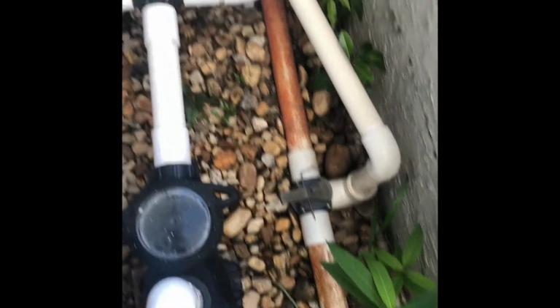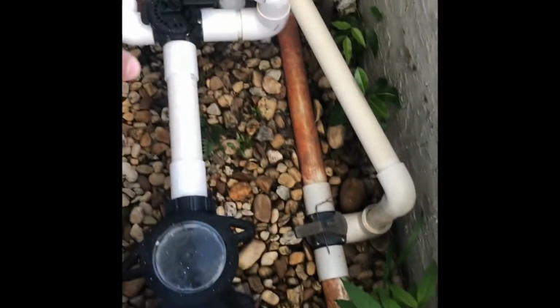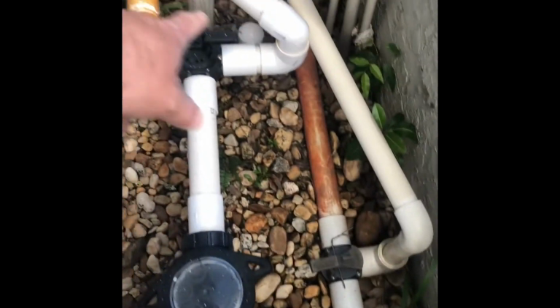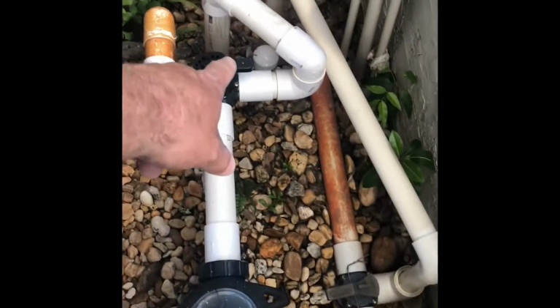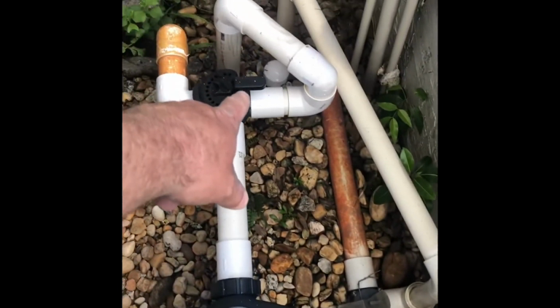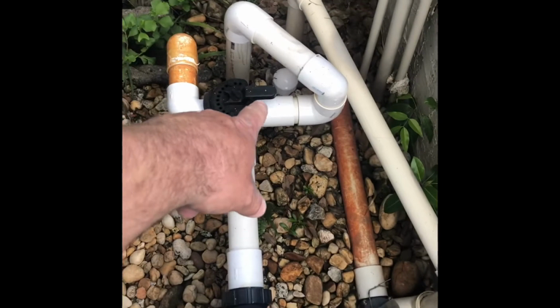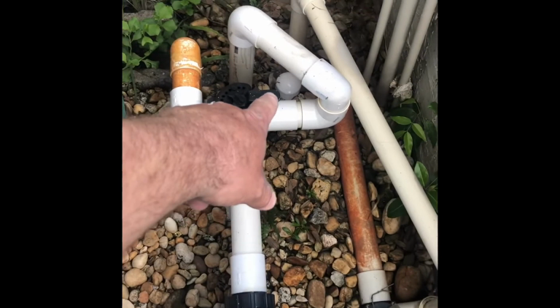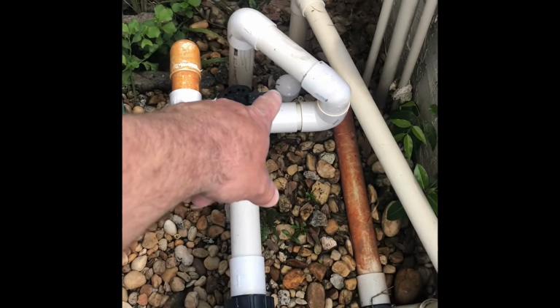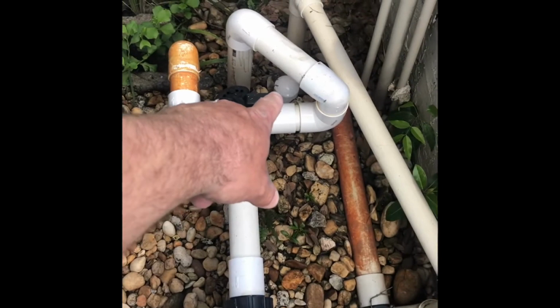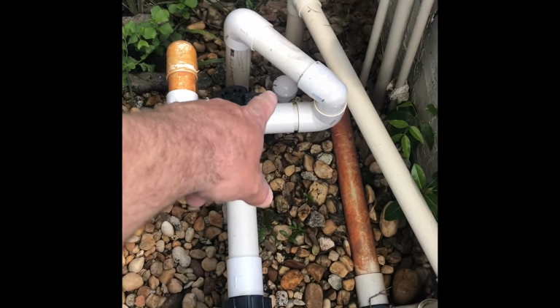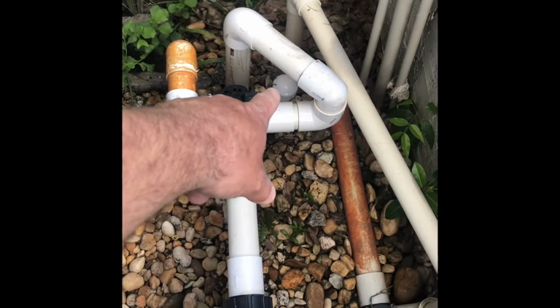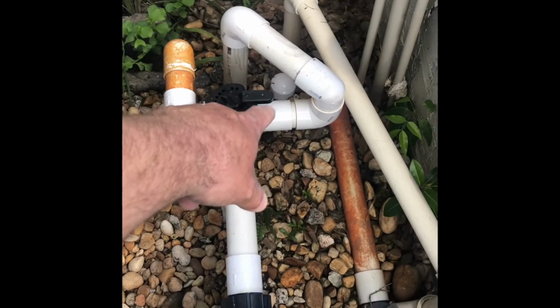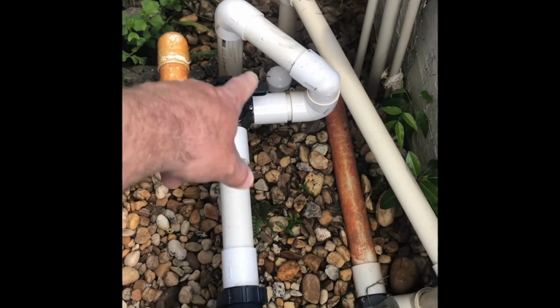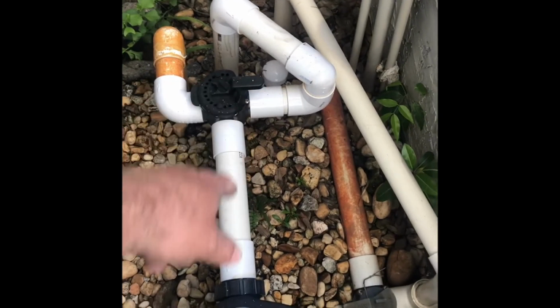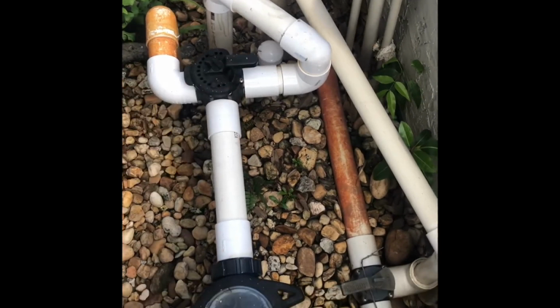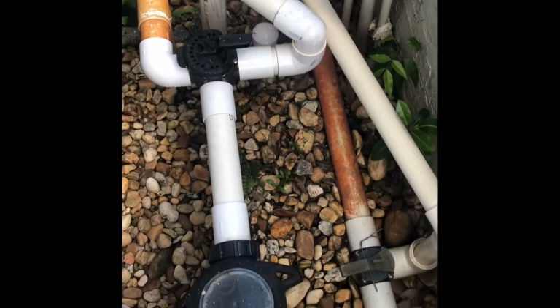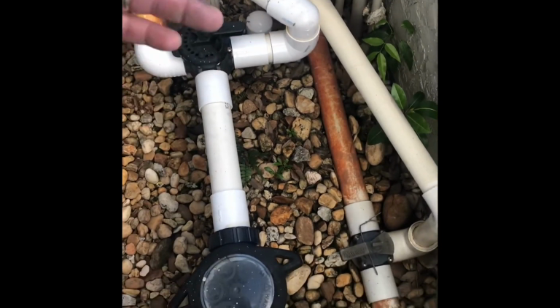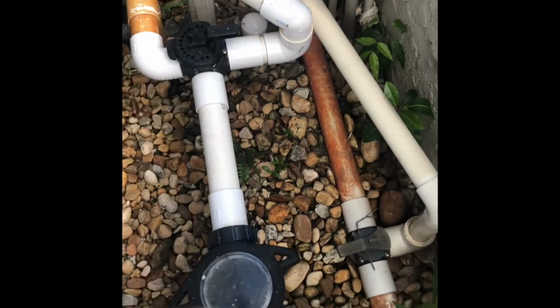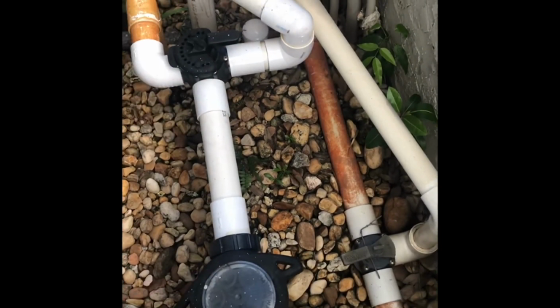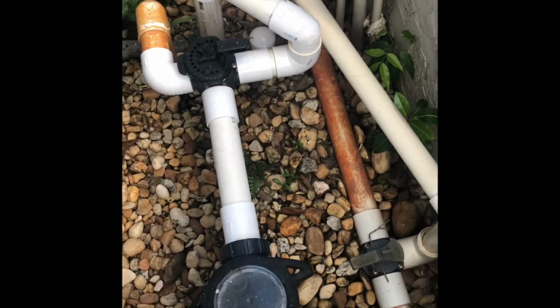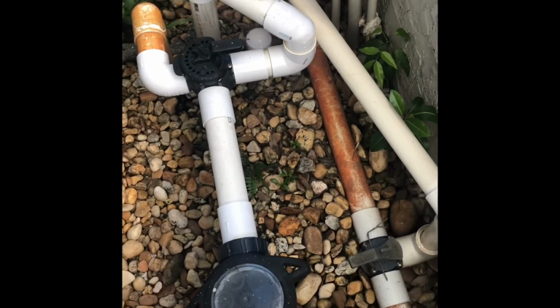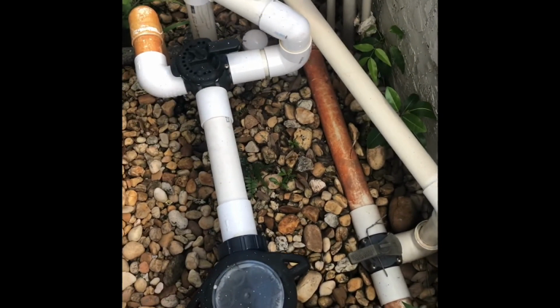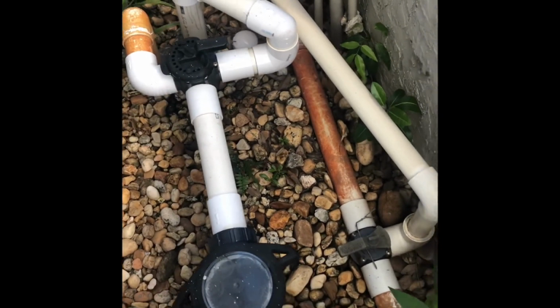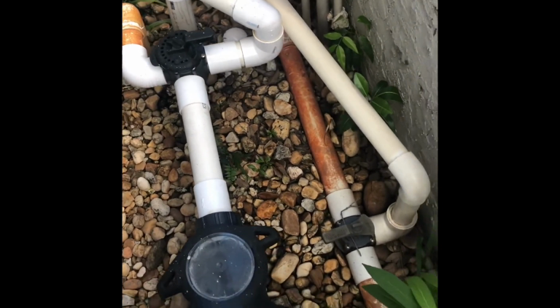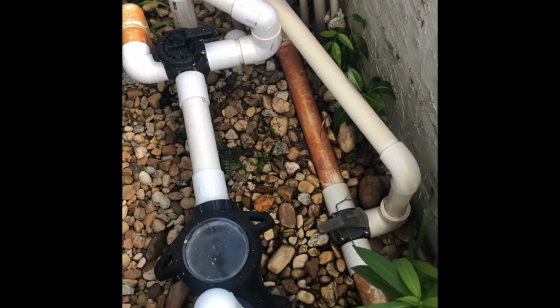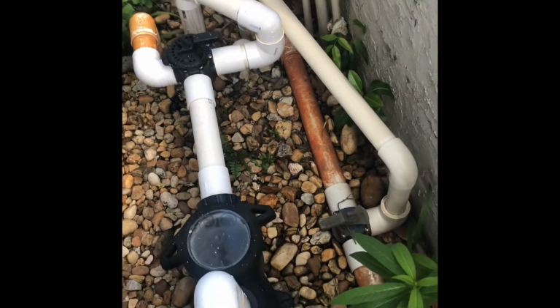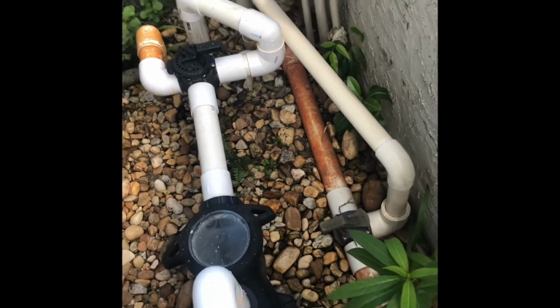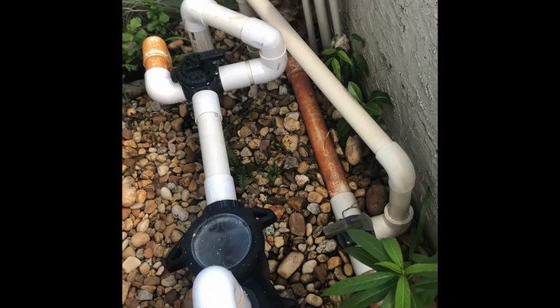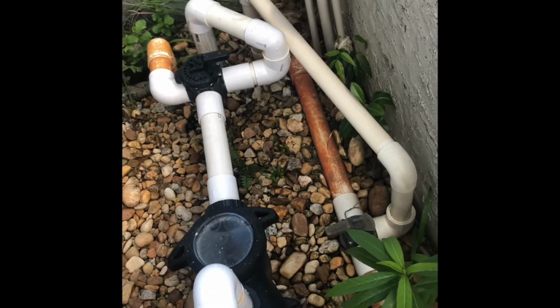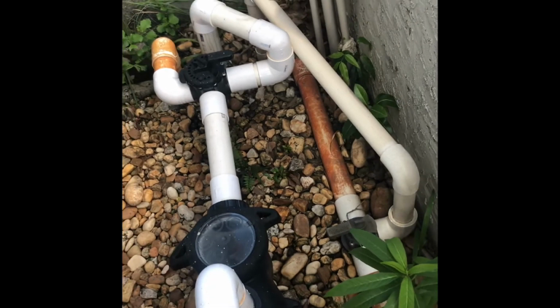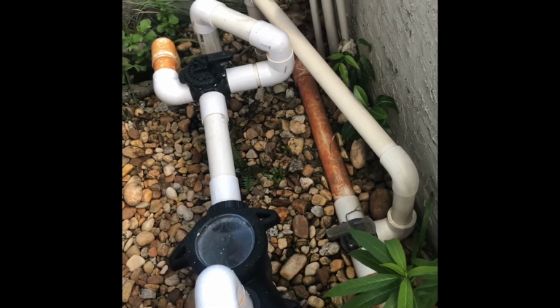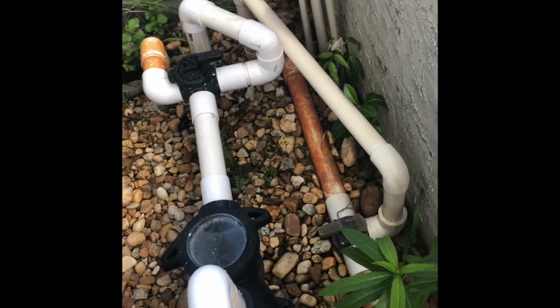As I already noticed, the main drain is capped off. We're sure it's the main drain. It hasn't been there for many, many years.